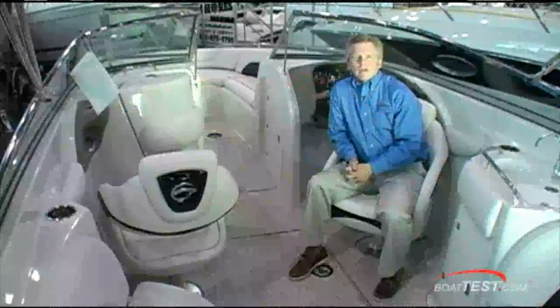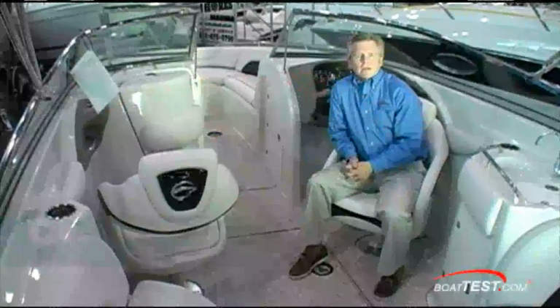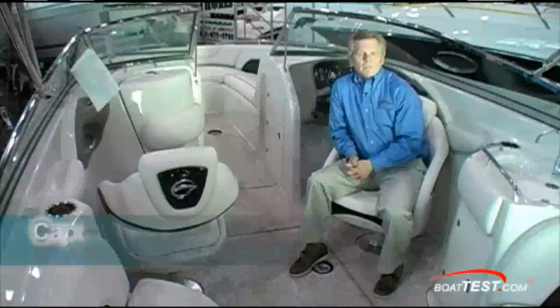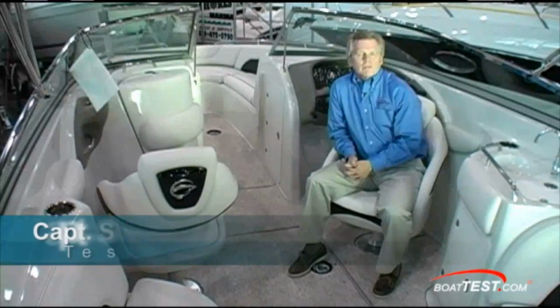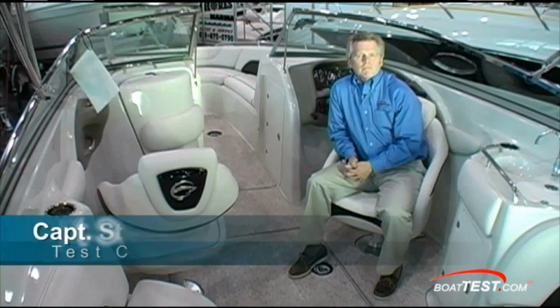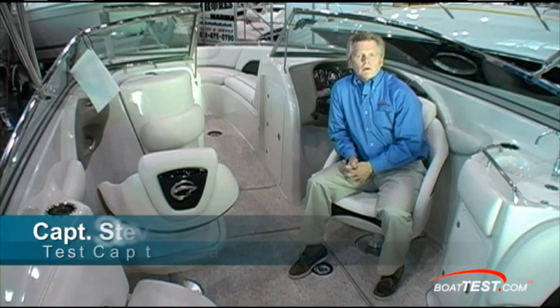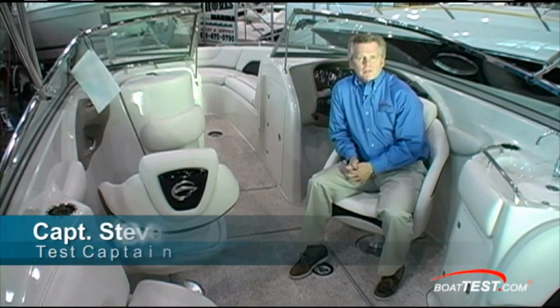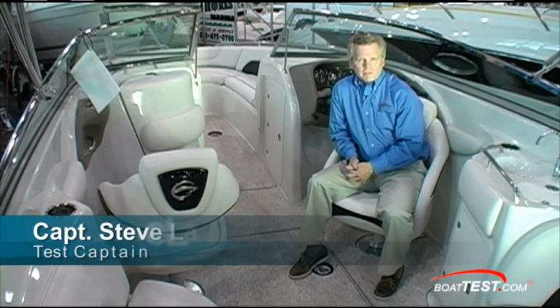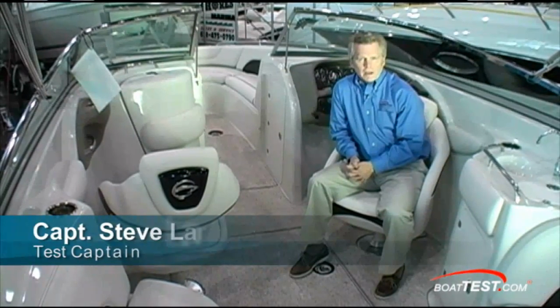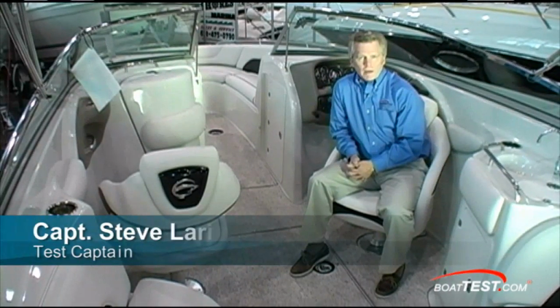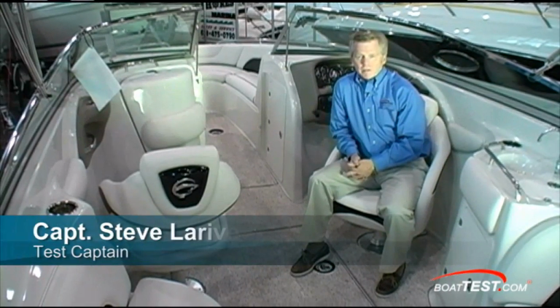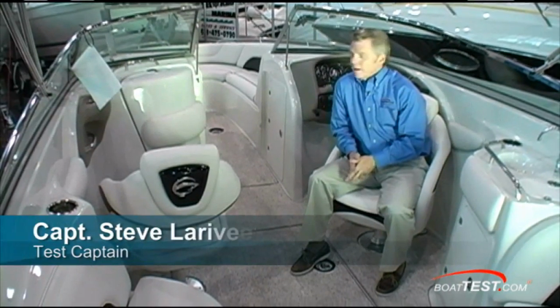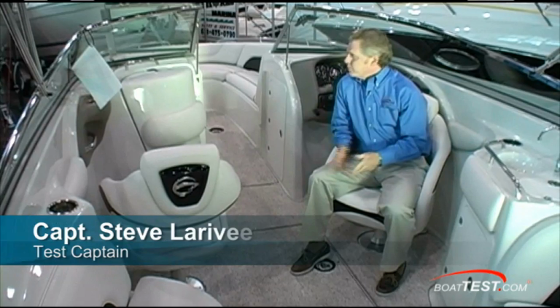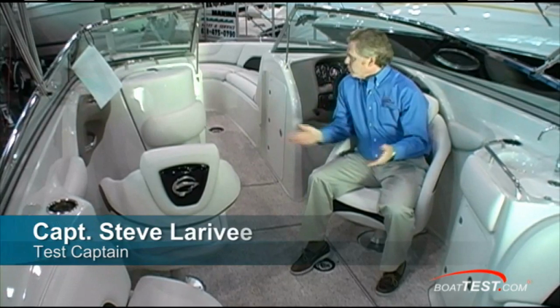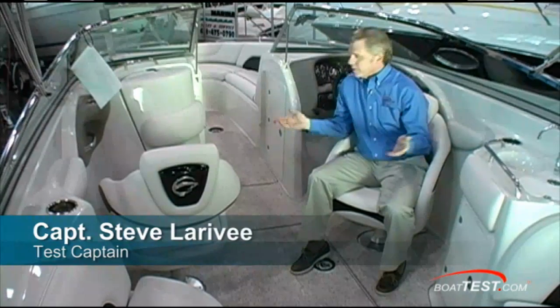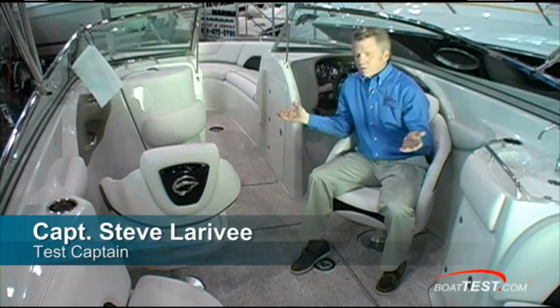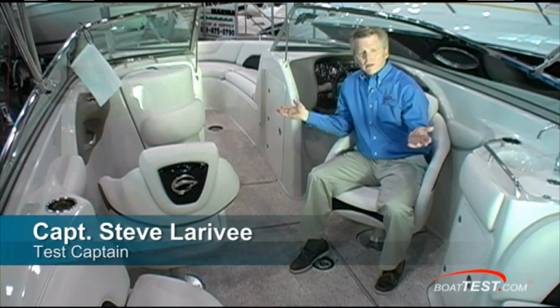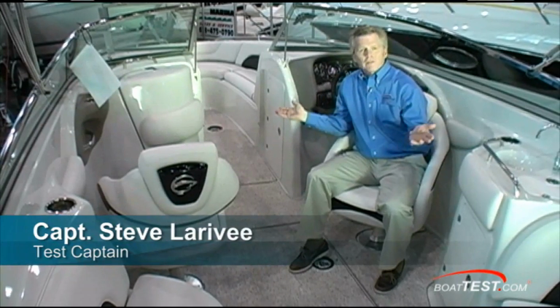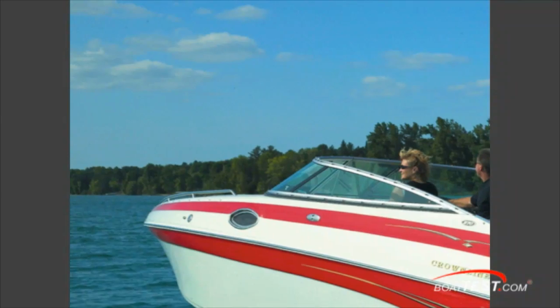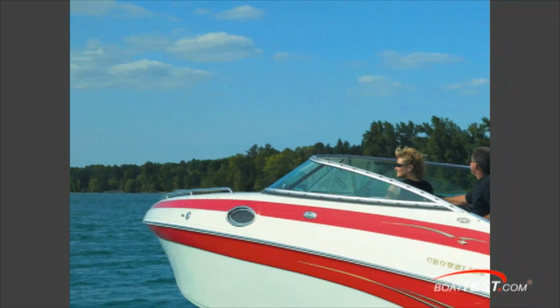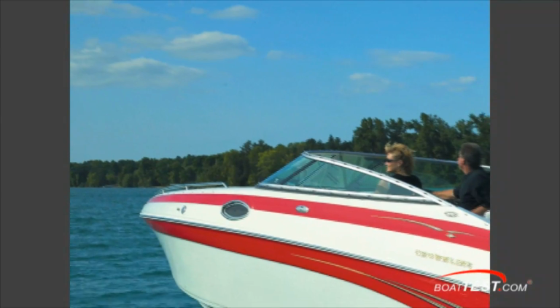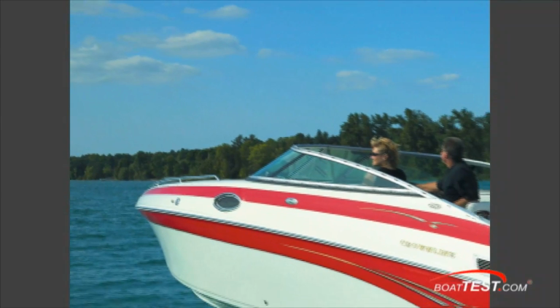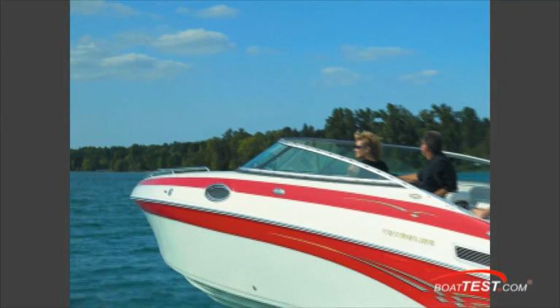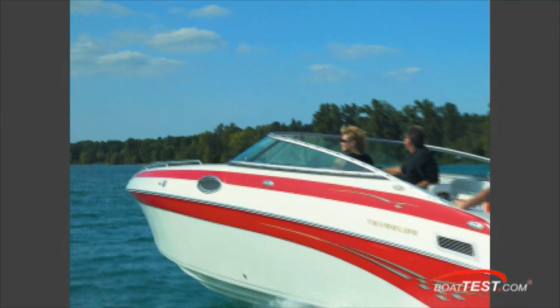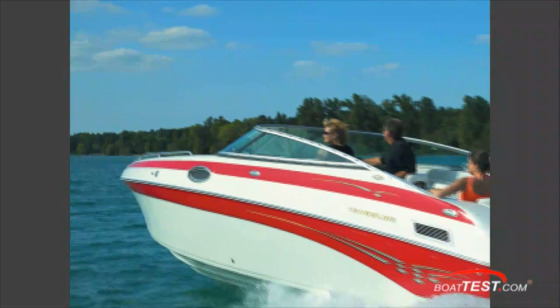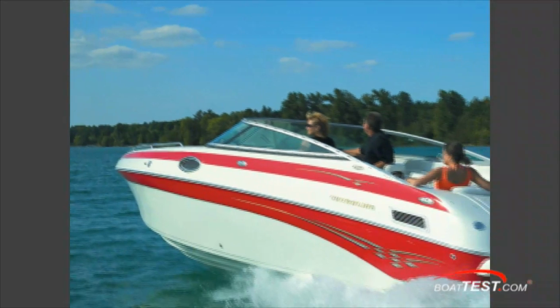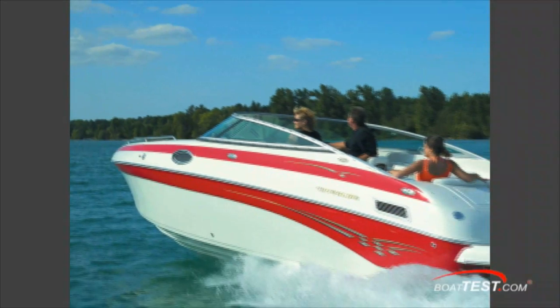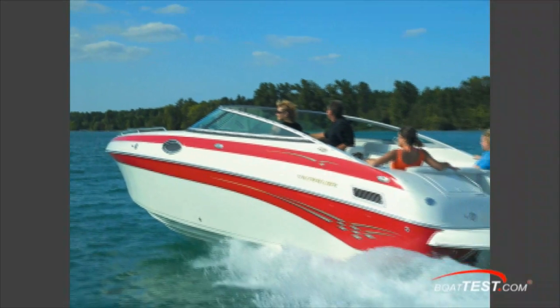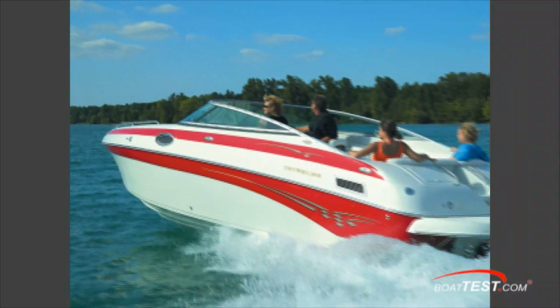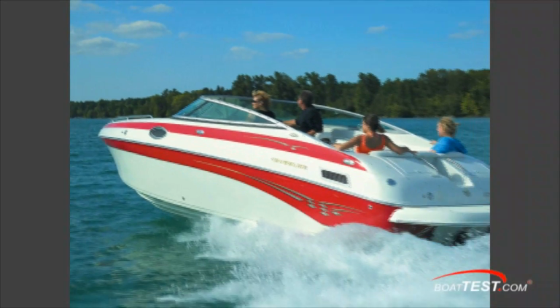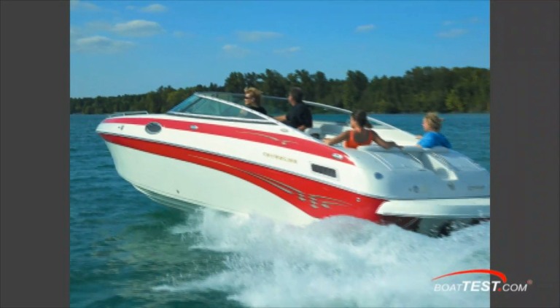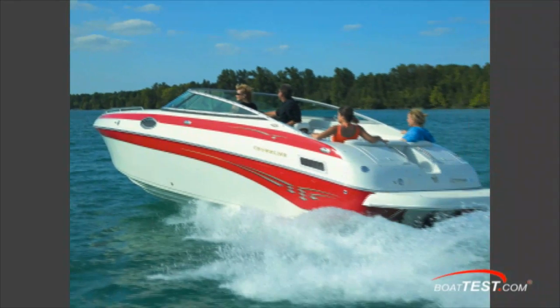Captain Steve for BoatTest.com, and today we're on the Crownline 270BR. Let's check out some of the features.